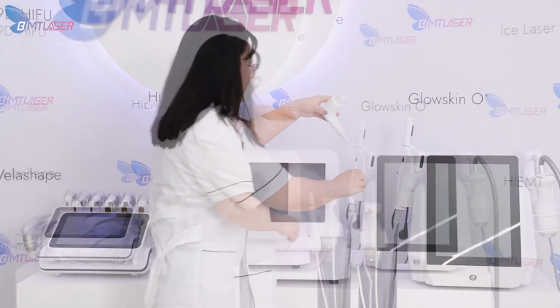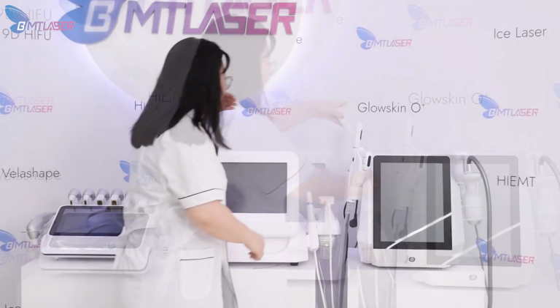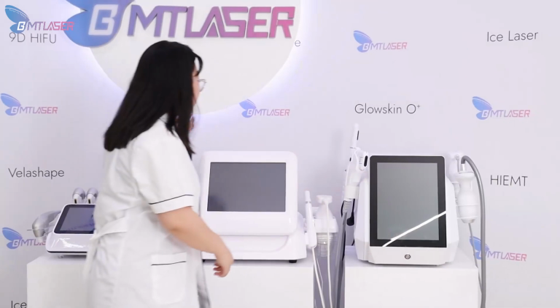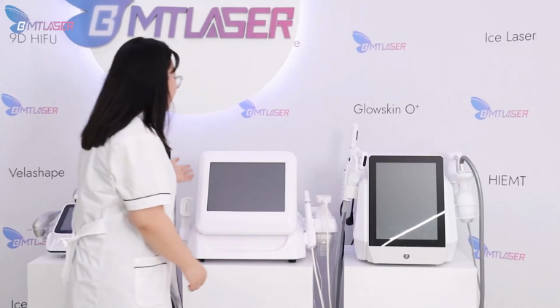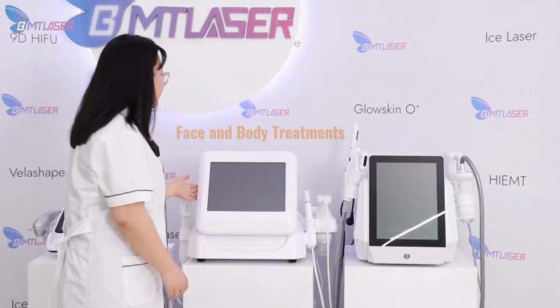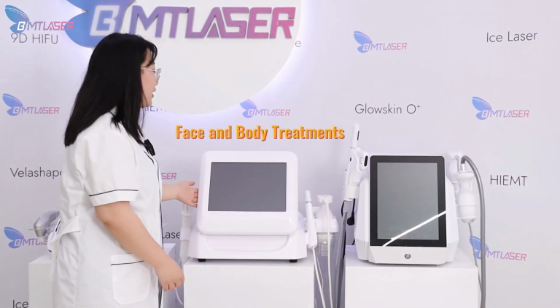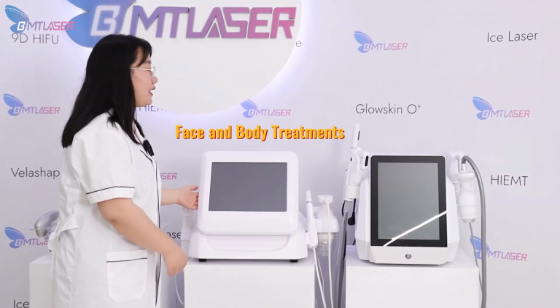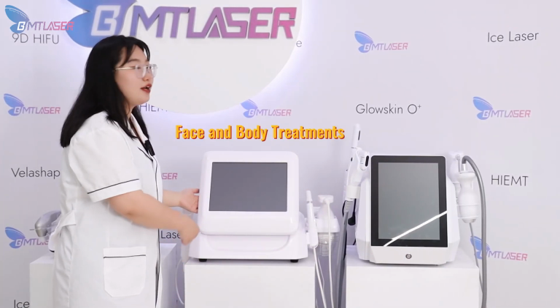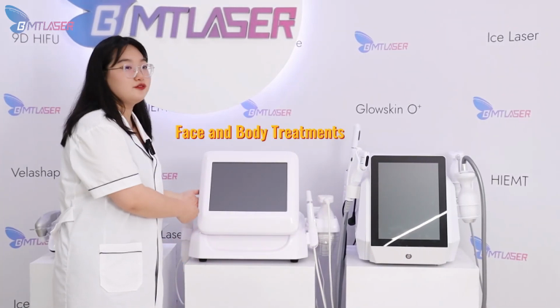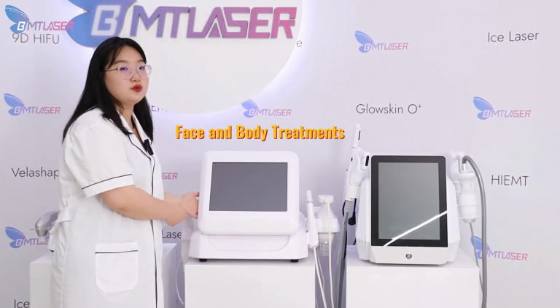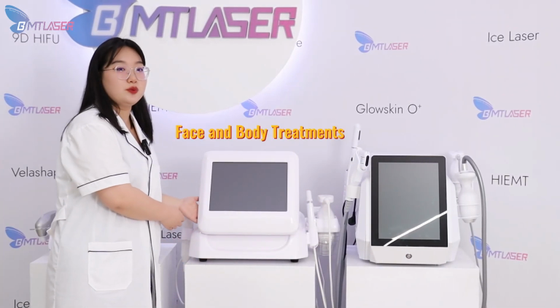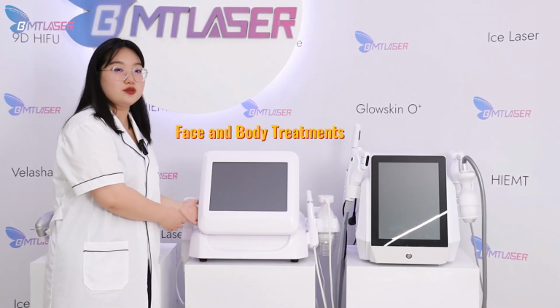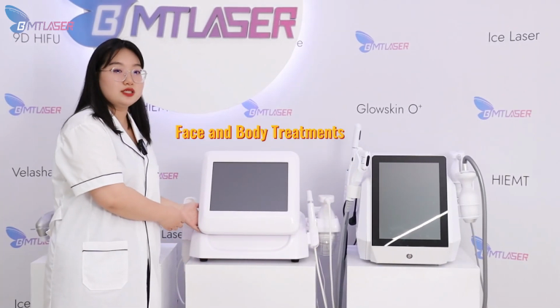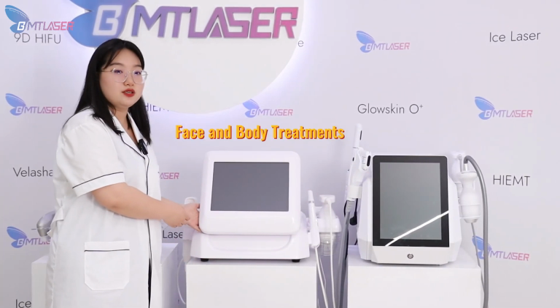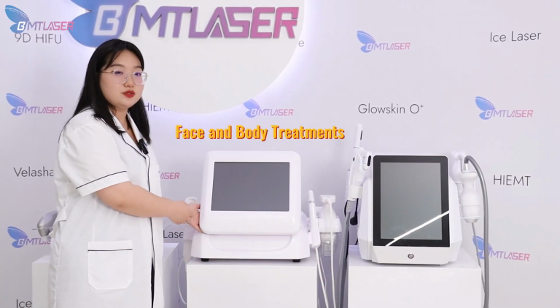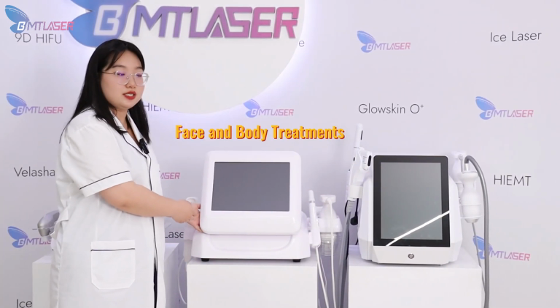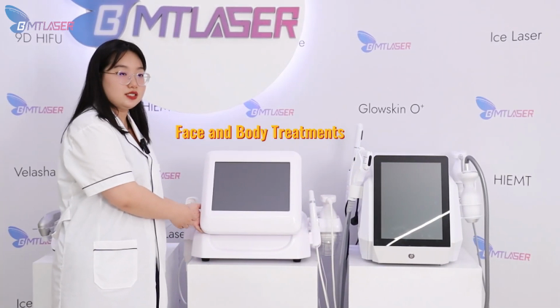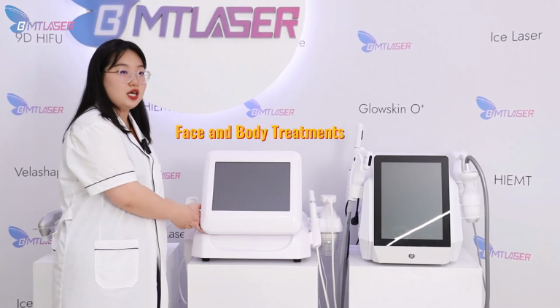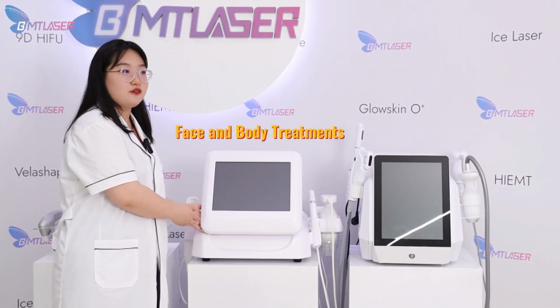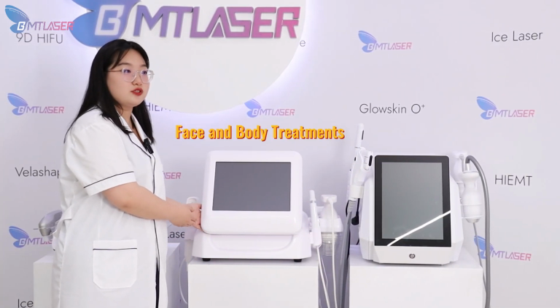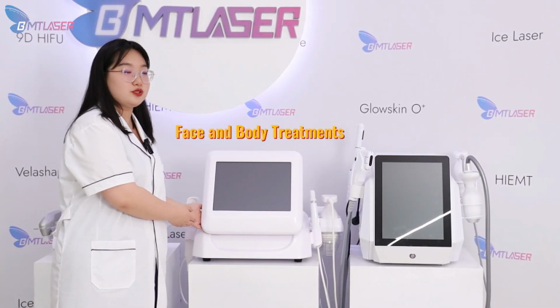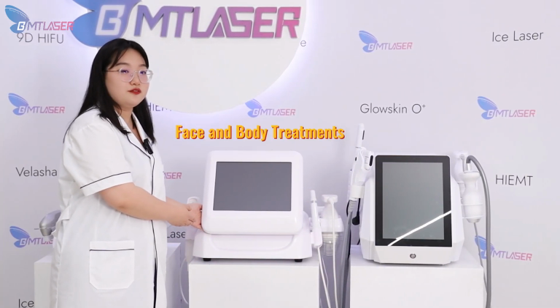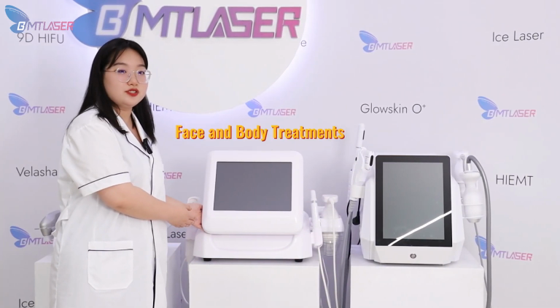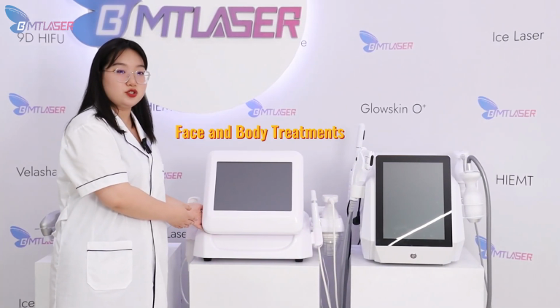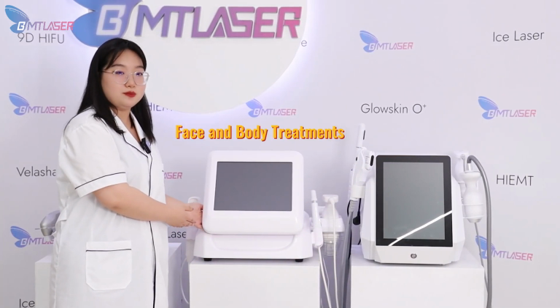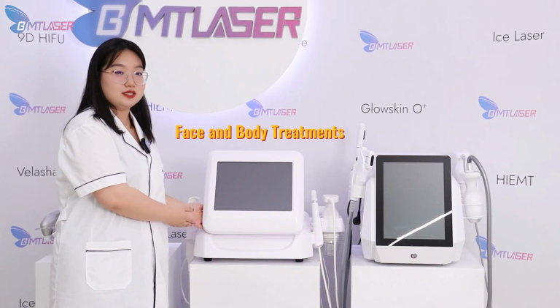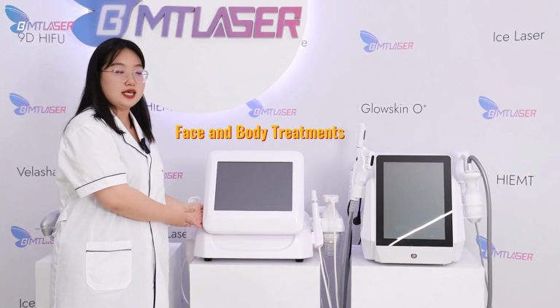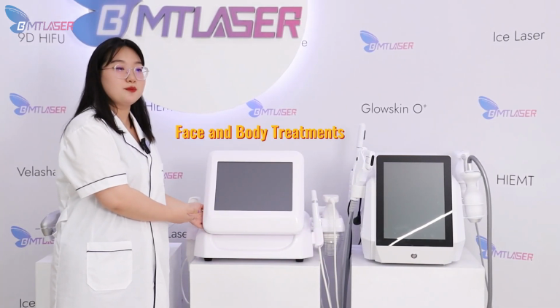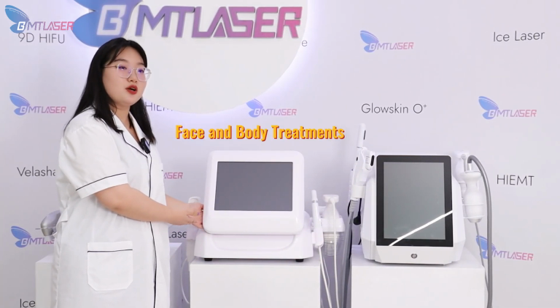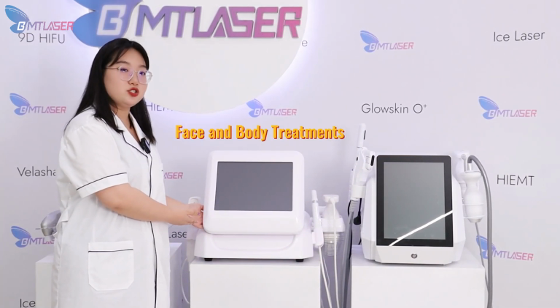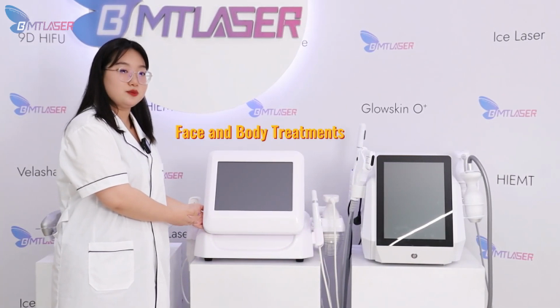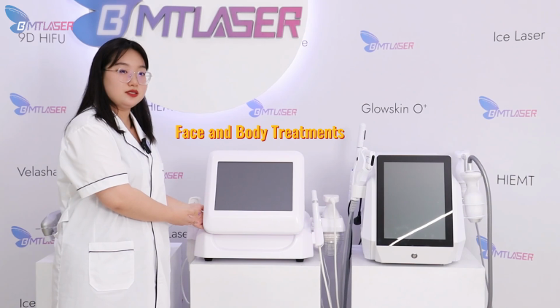So for 9D HIFU, we usually use it for face treatment and body treatment.